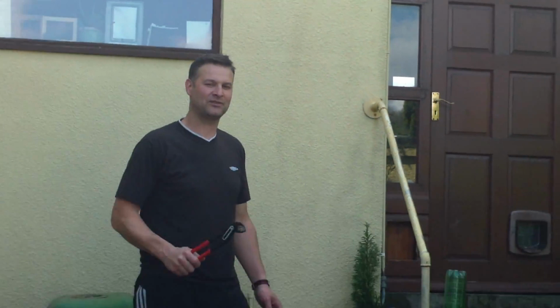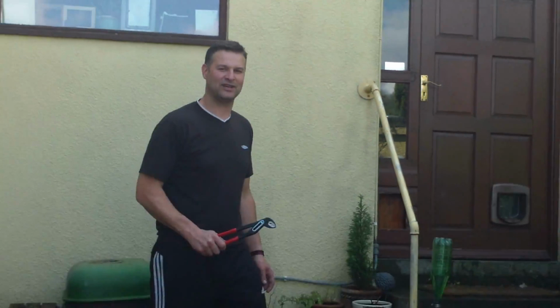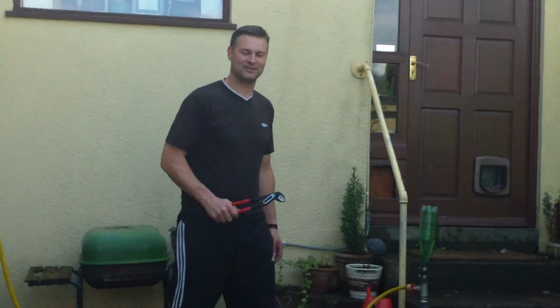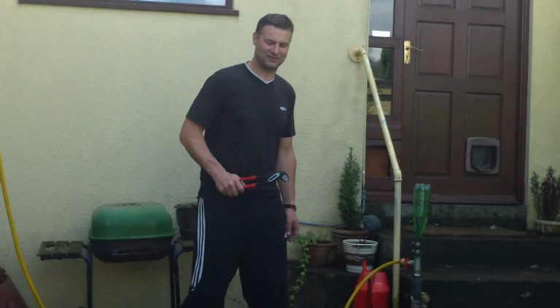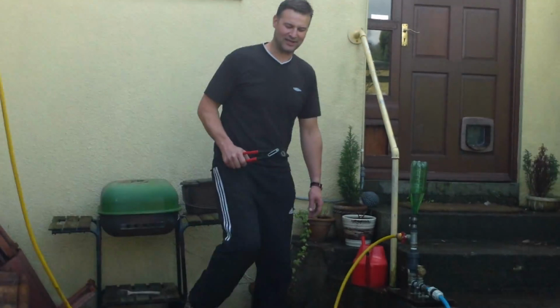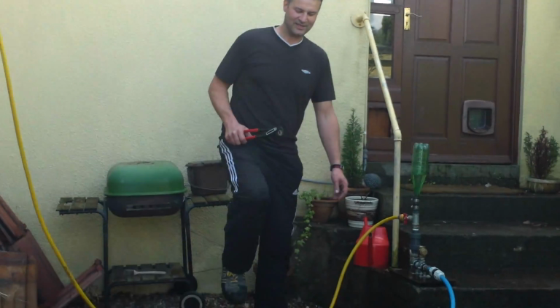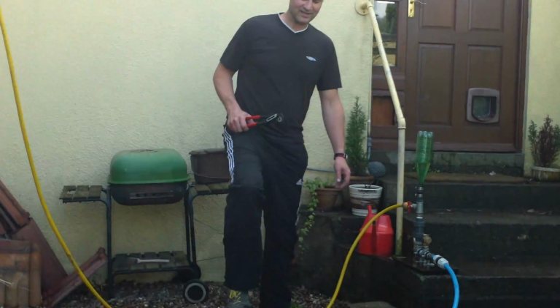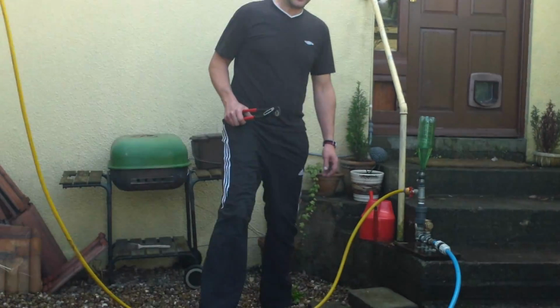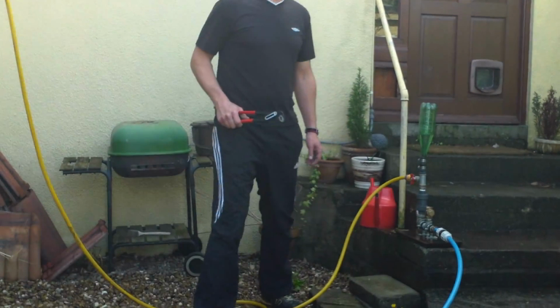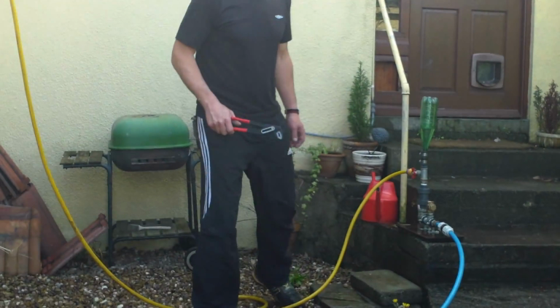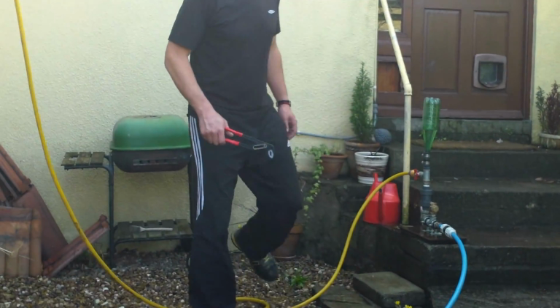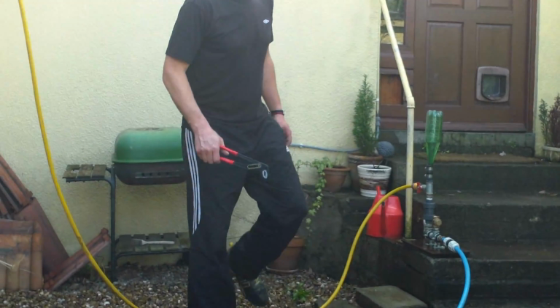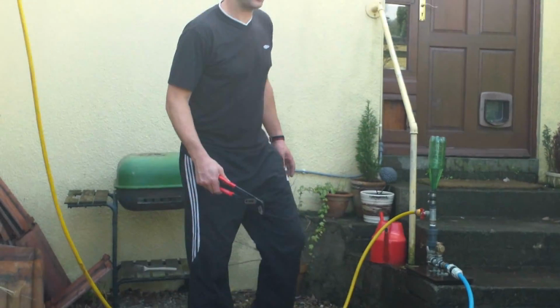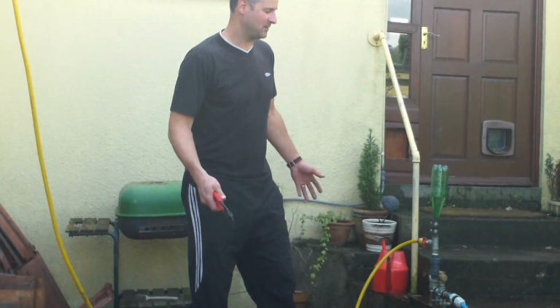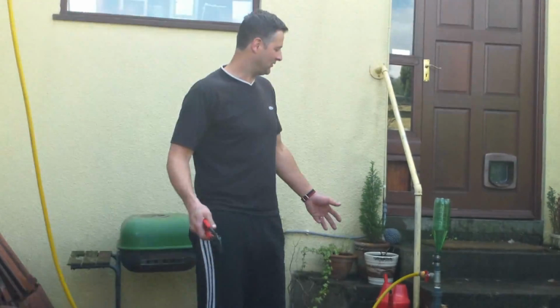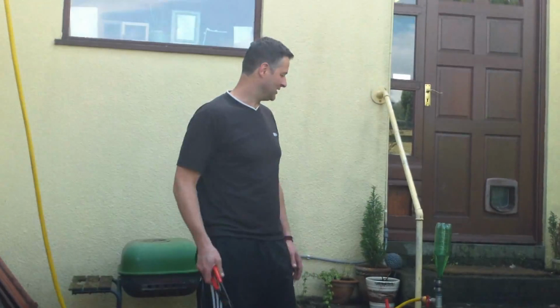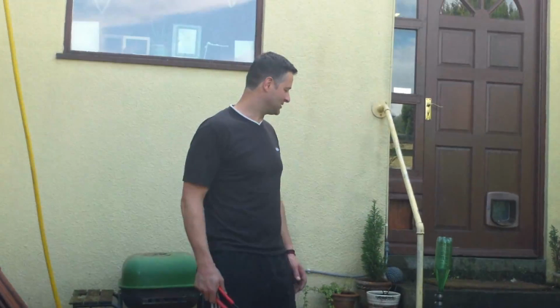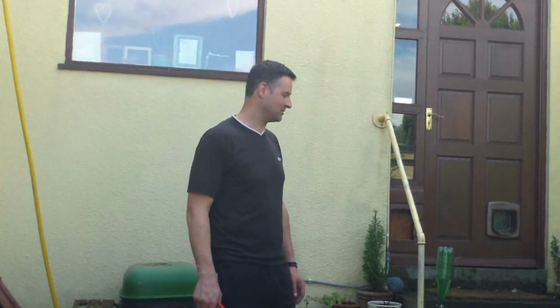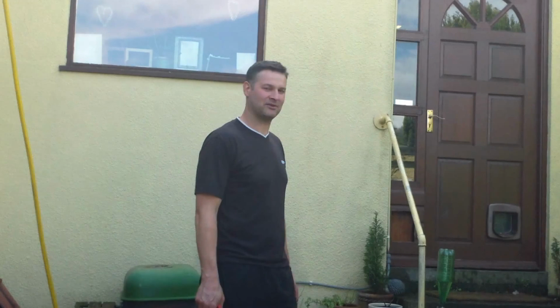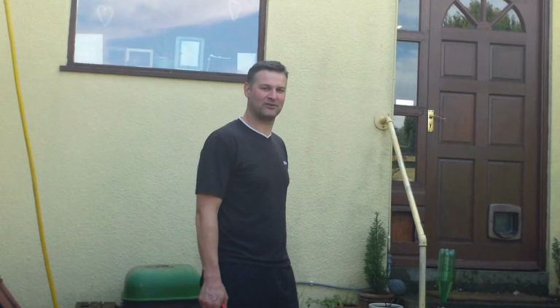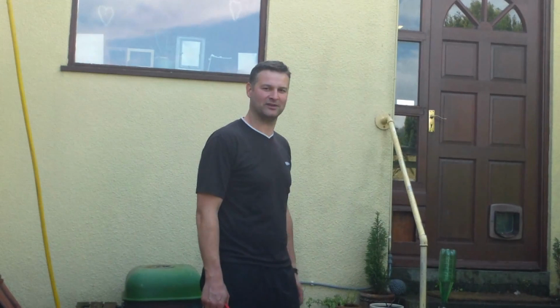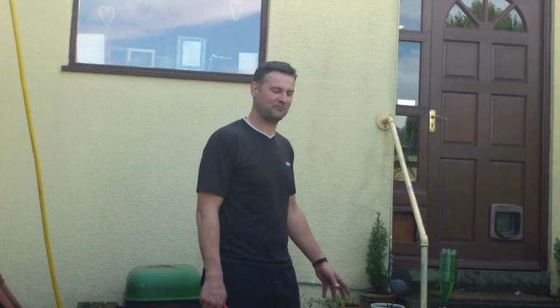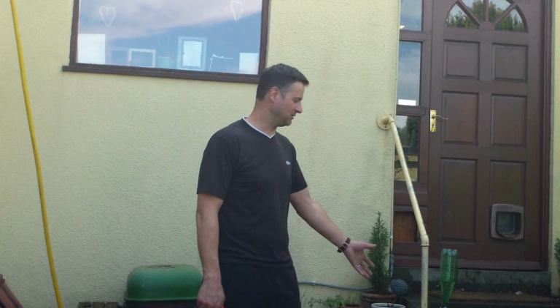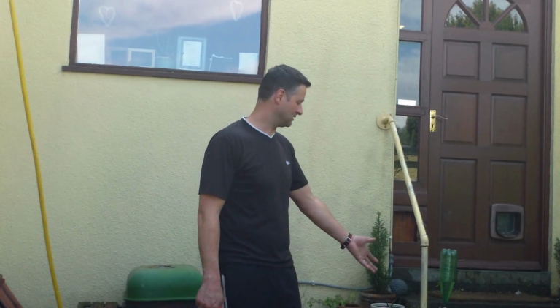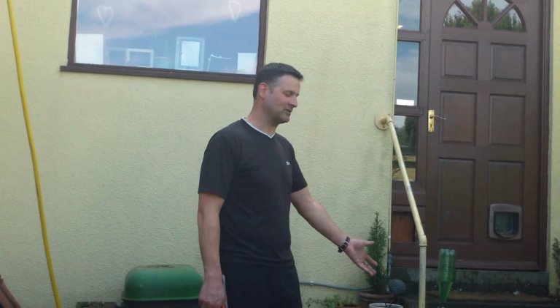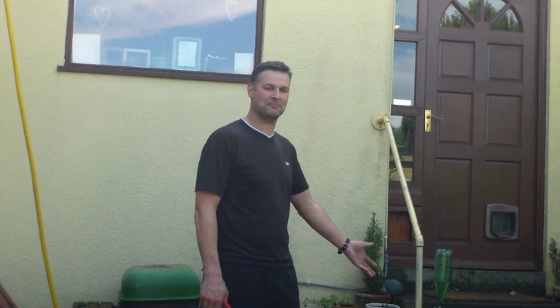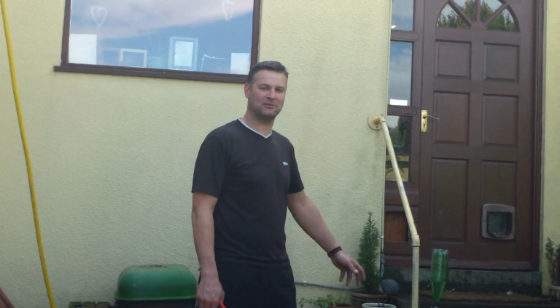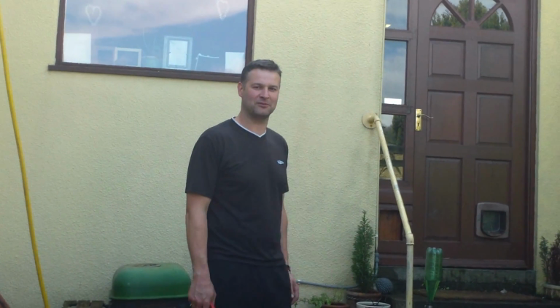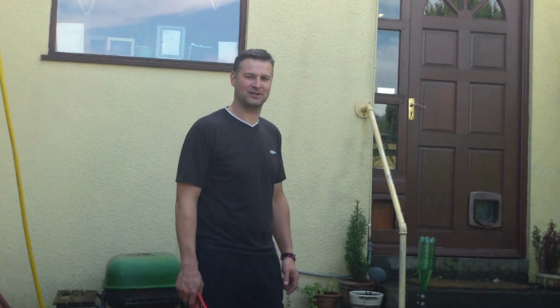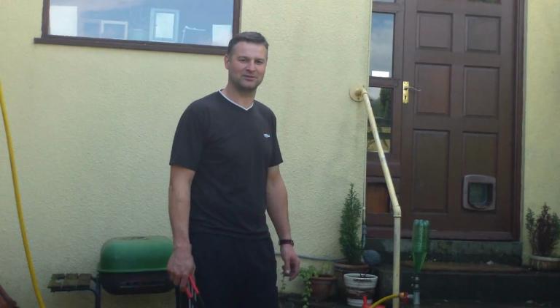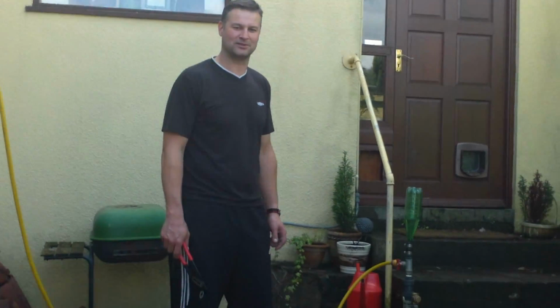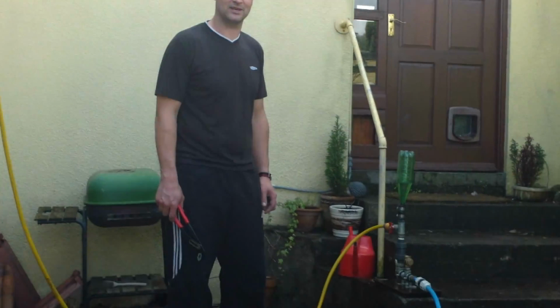Let me just firstly say, I'm only having a bit of fun here, it's just a bit of fun. I've built this little ram pump for my daughter.